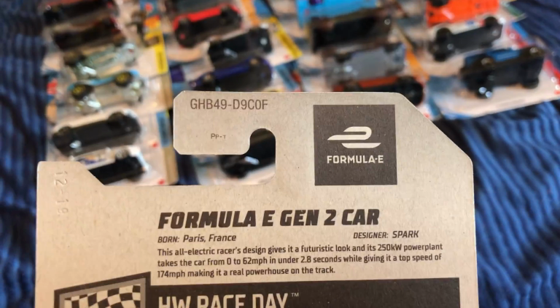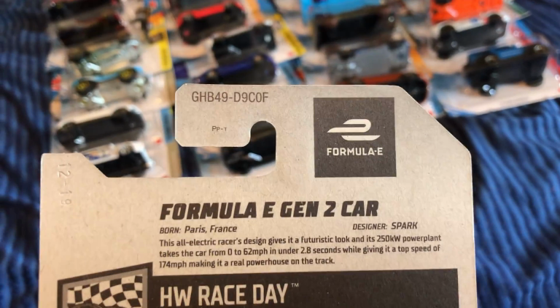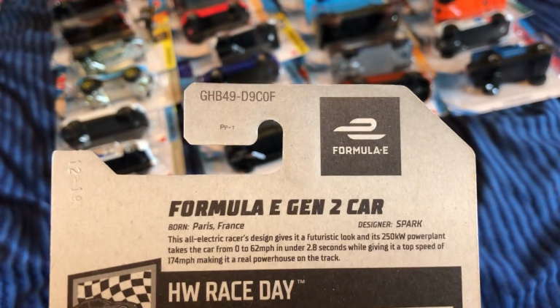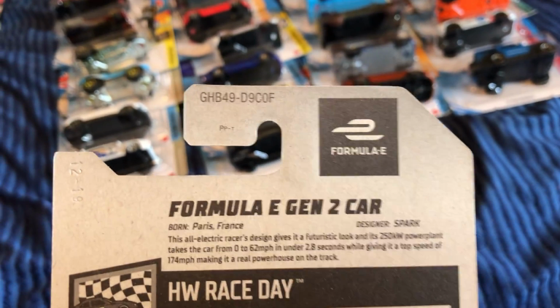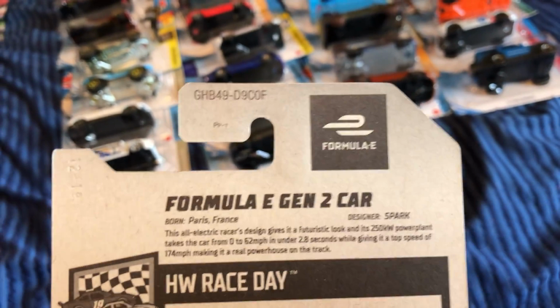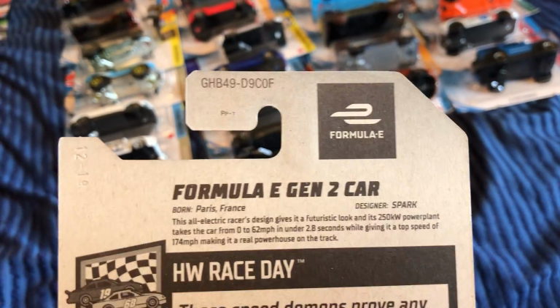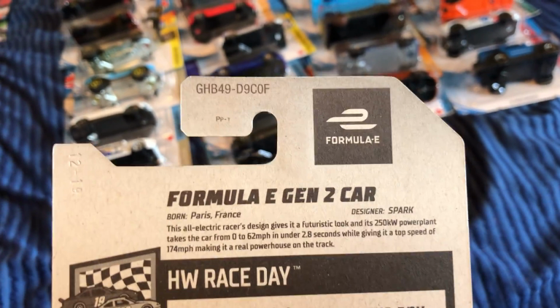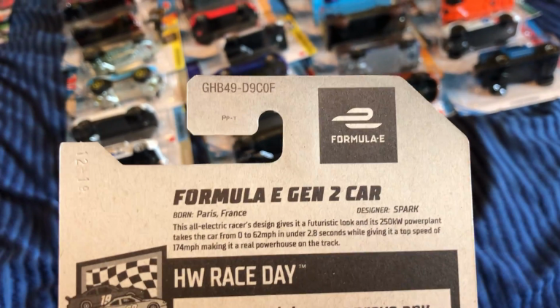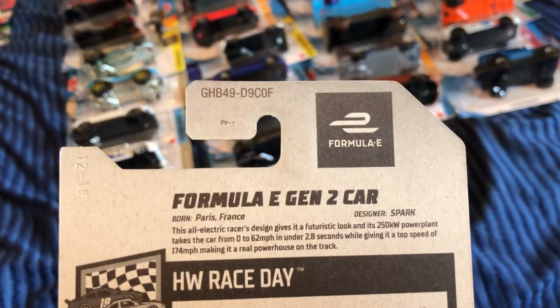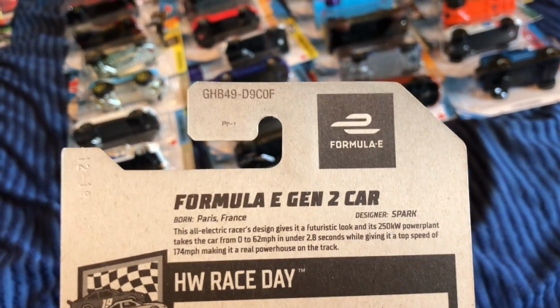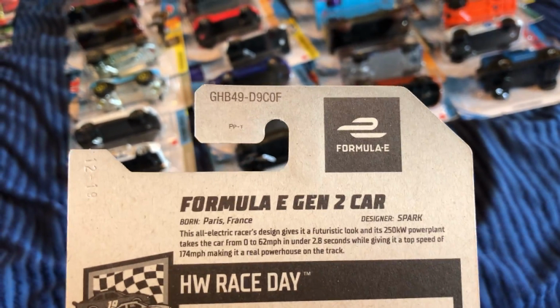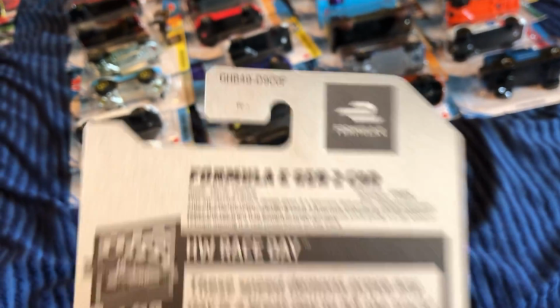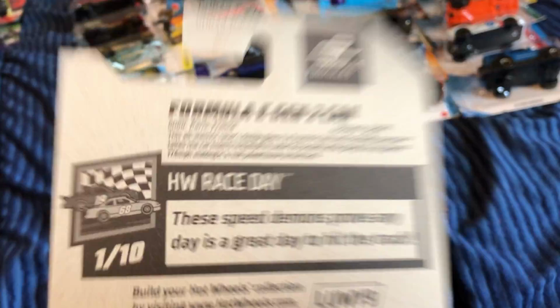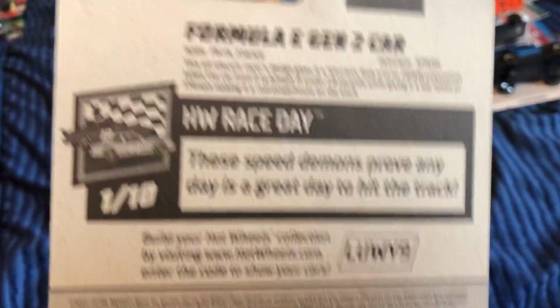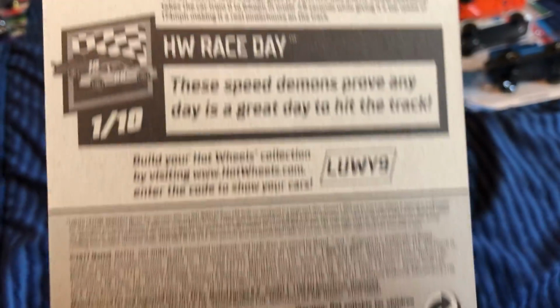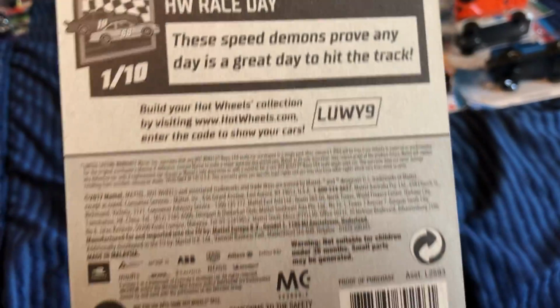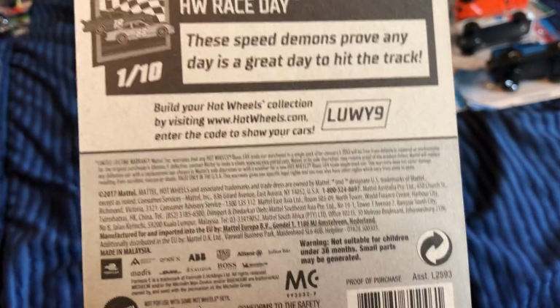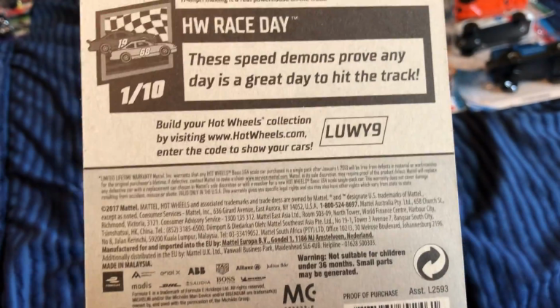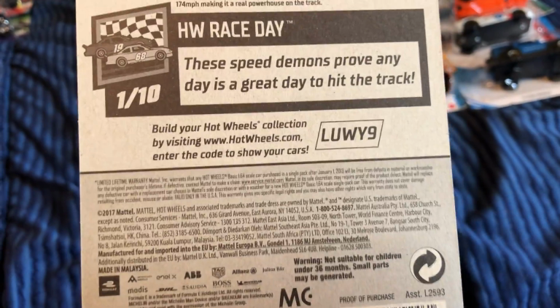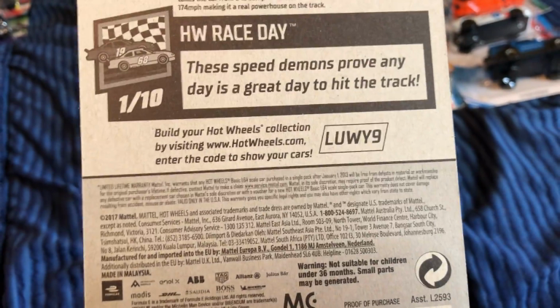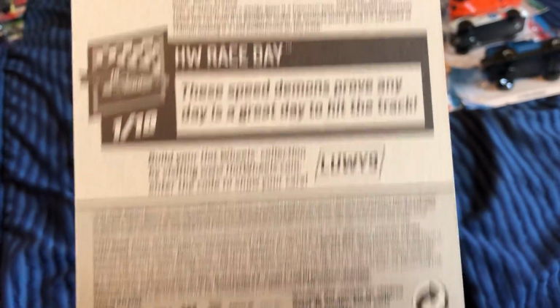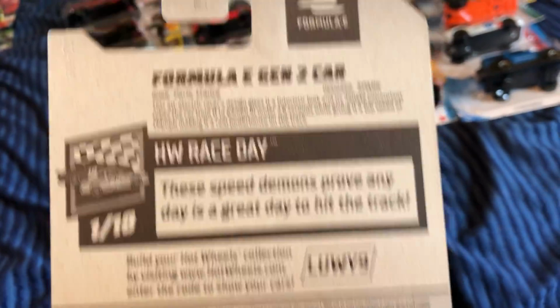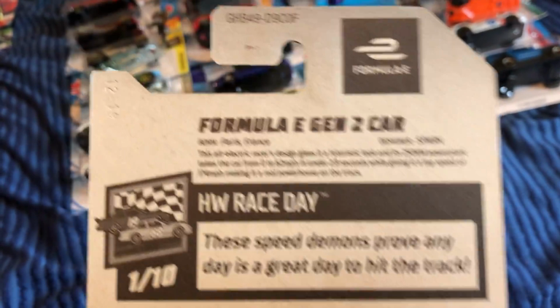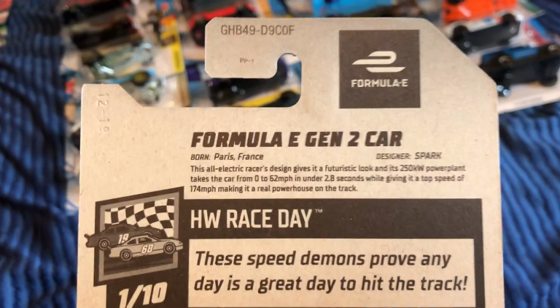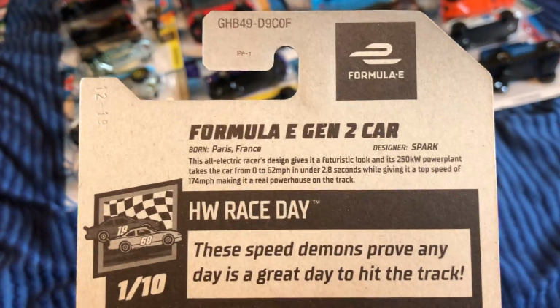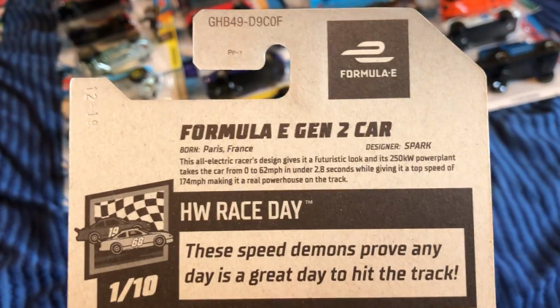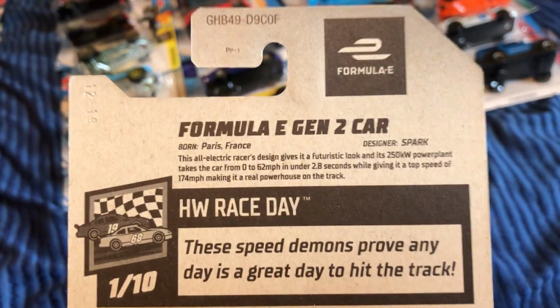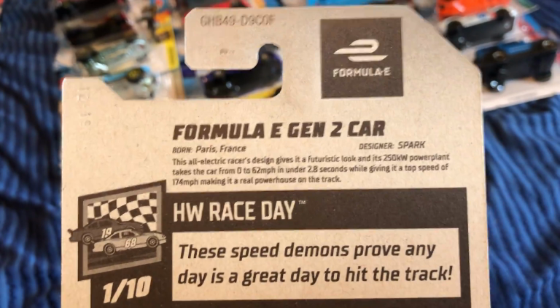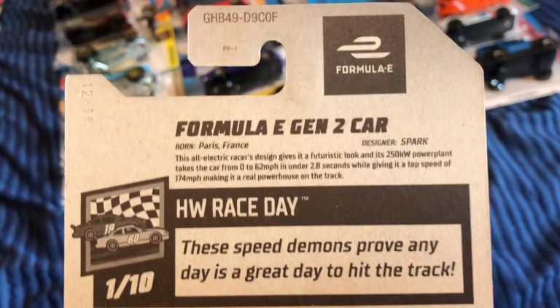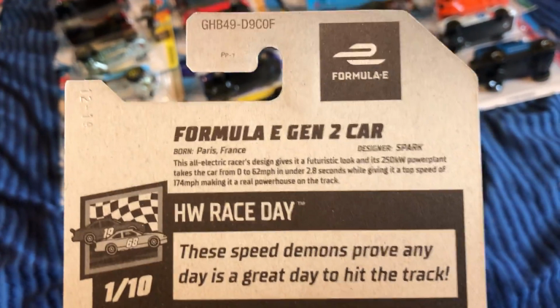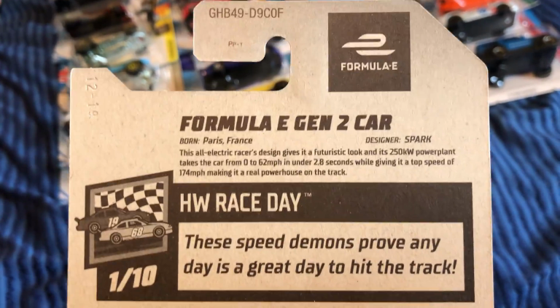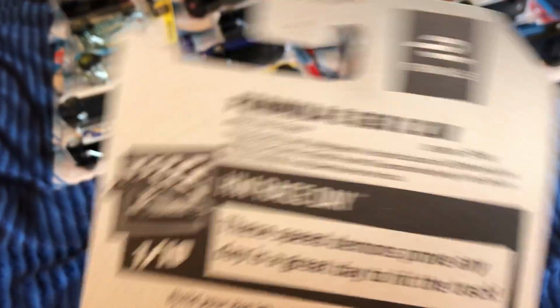Formula E — so maybe it's a licensed vehicle, if you want to pause there.